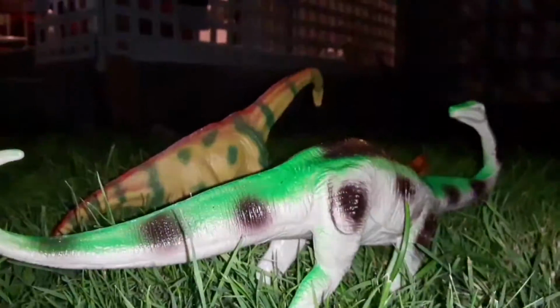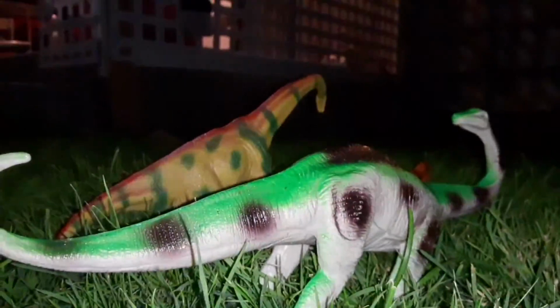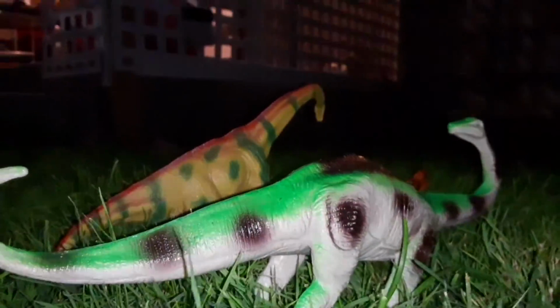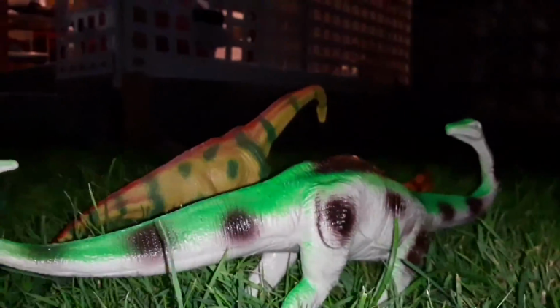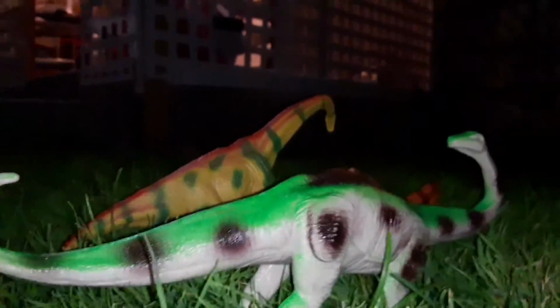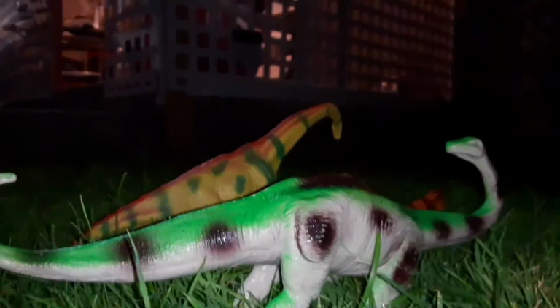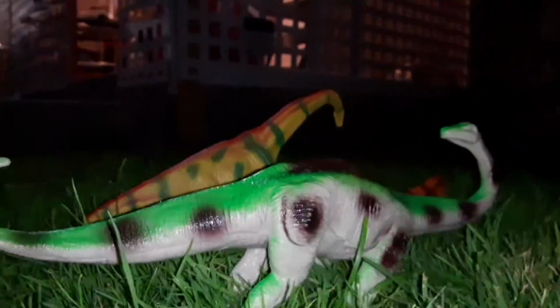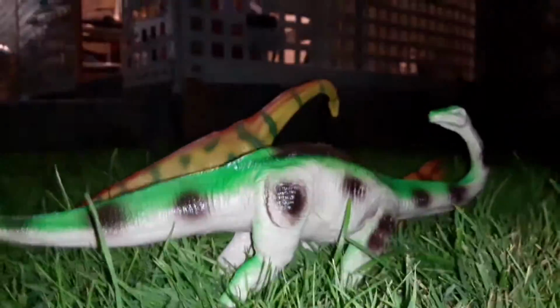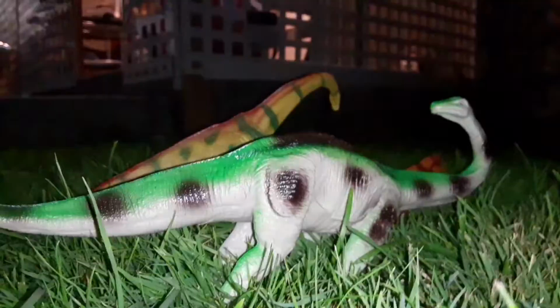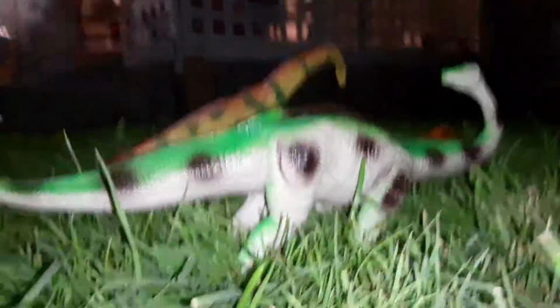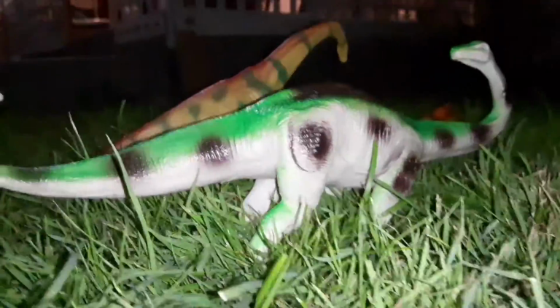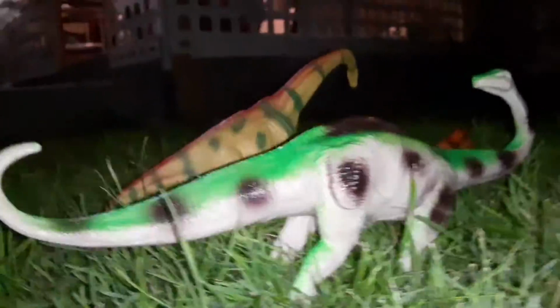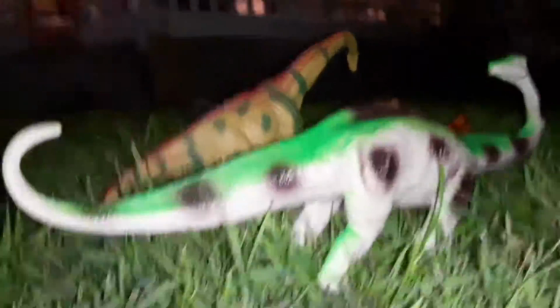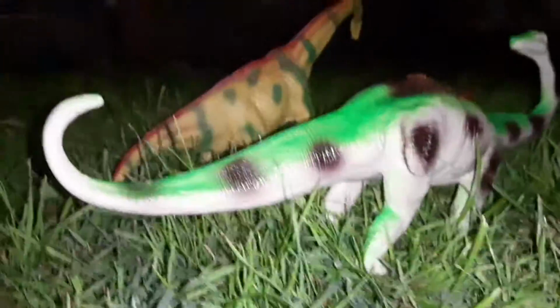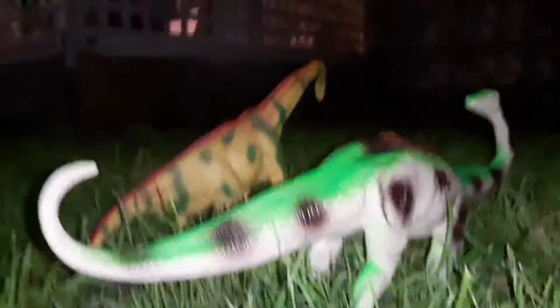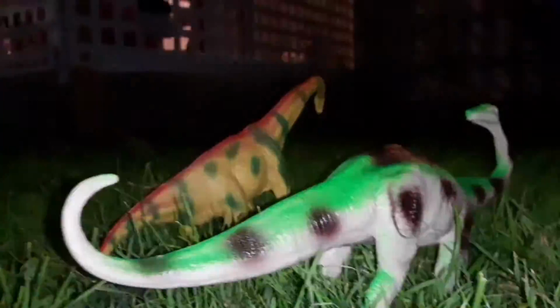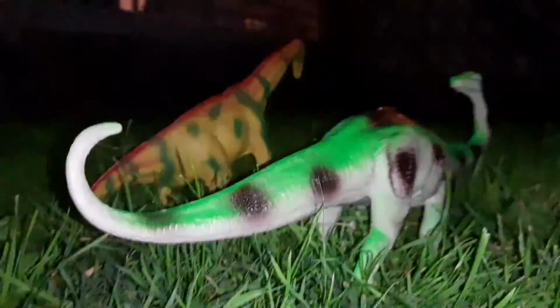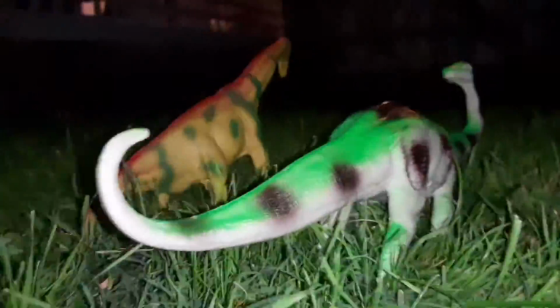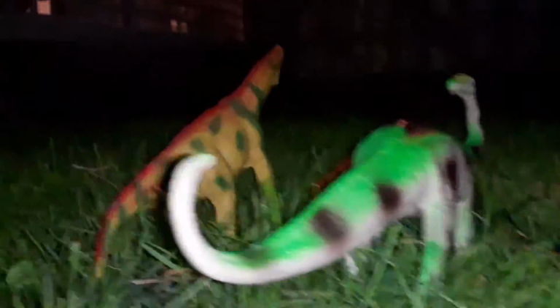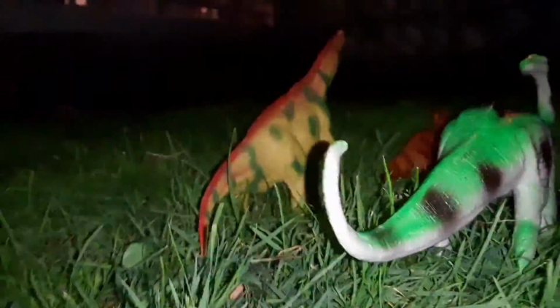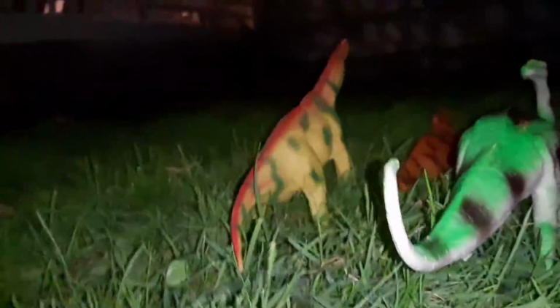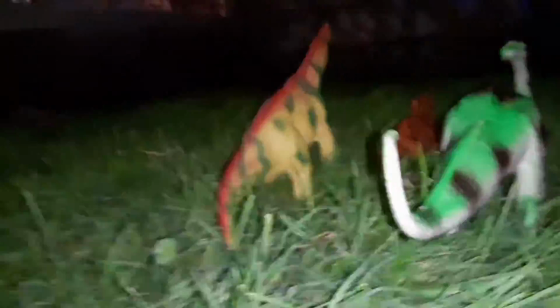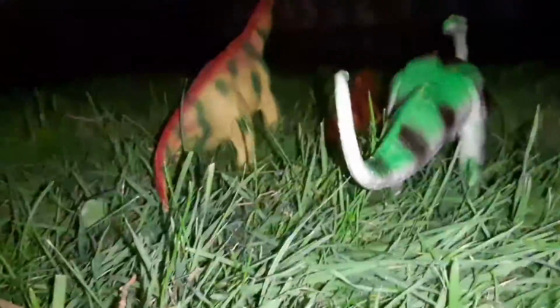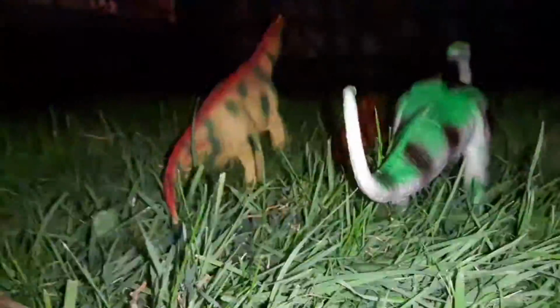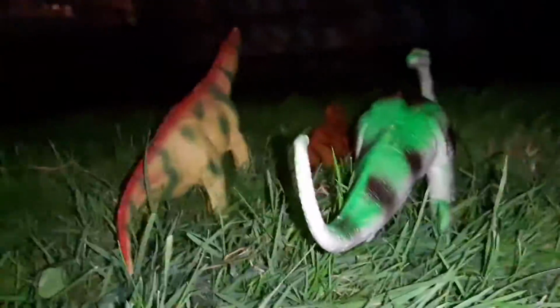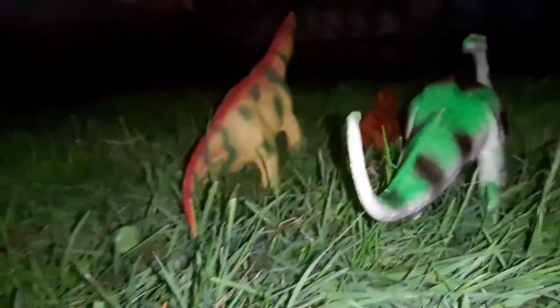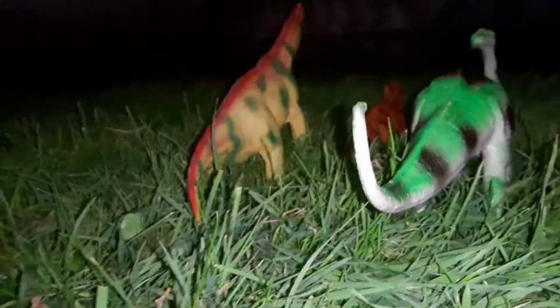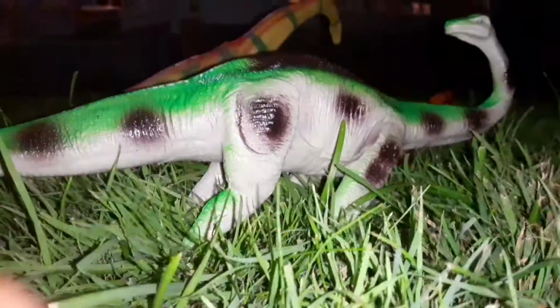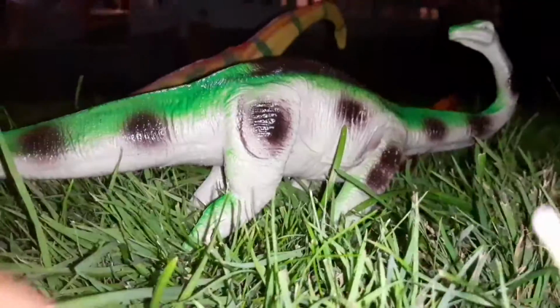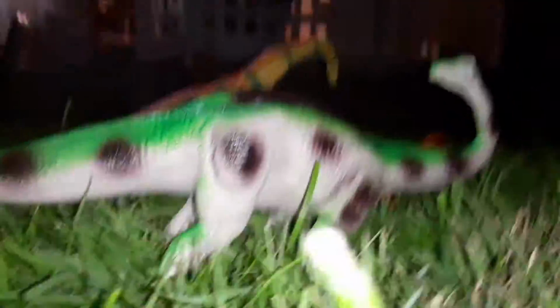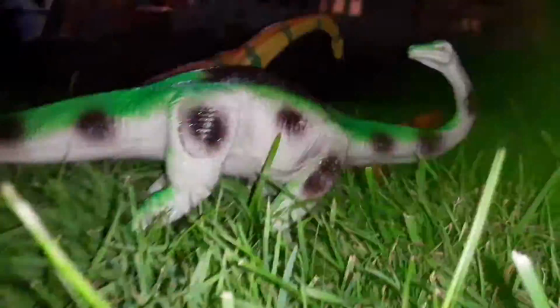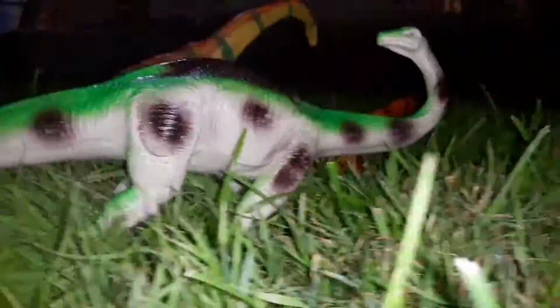This is a herd of three sauropods. They're looking for some new plains to graze.